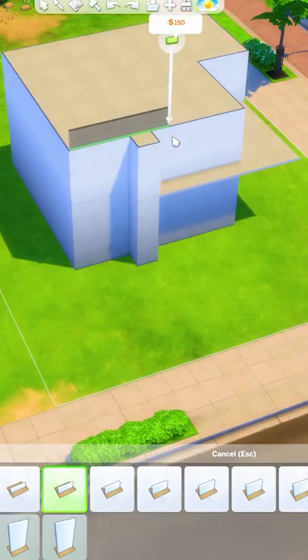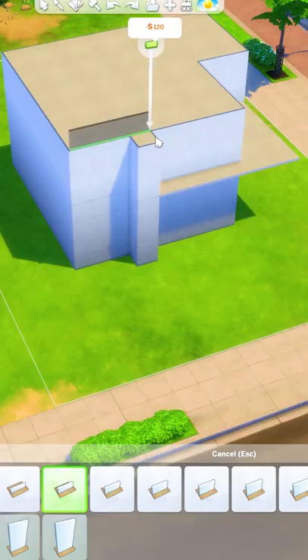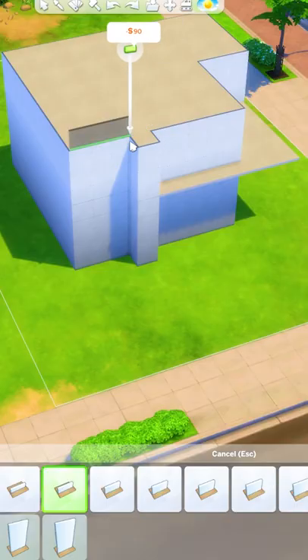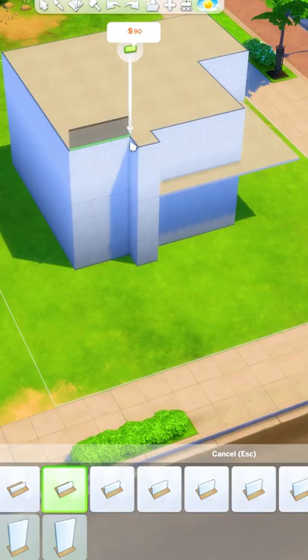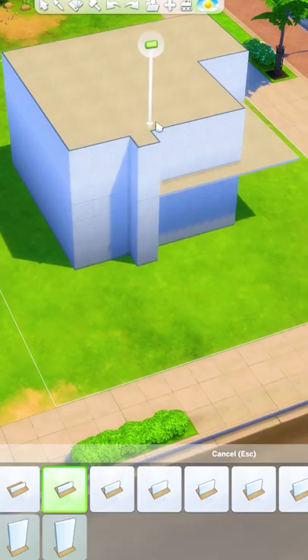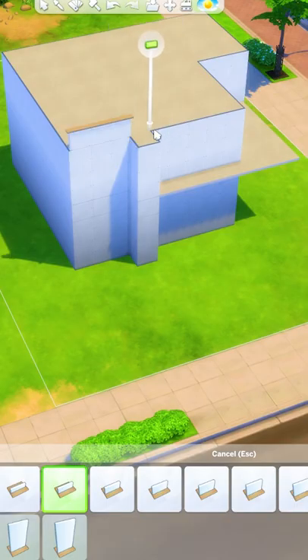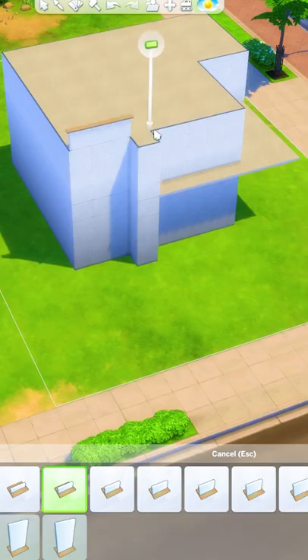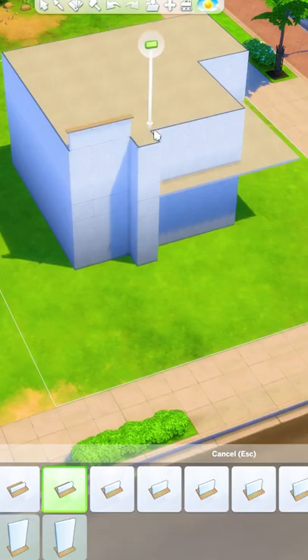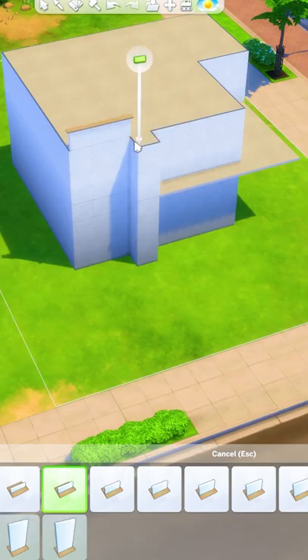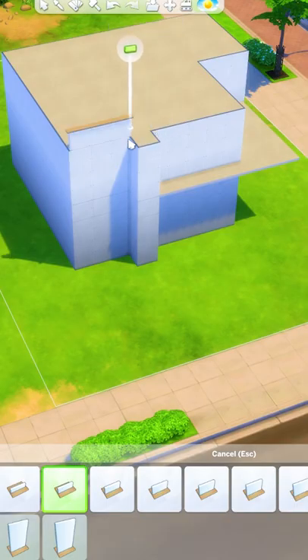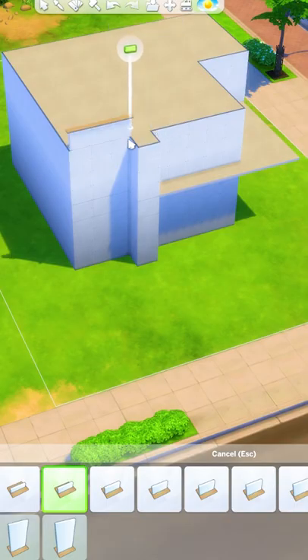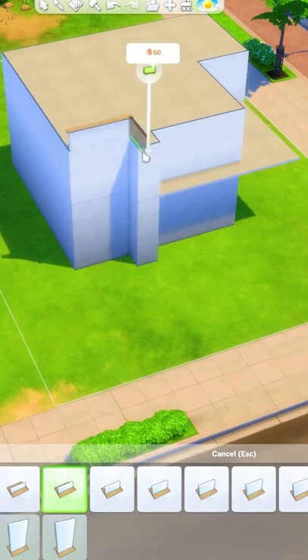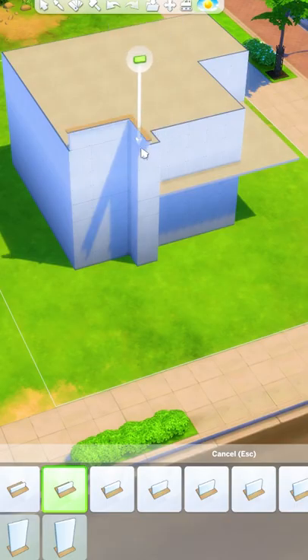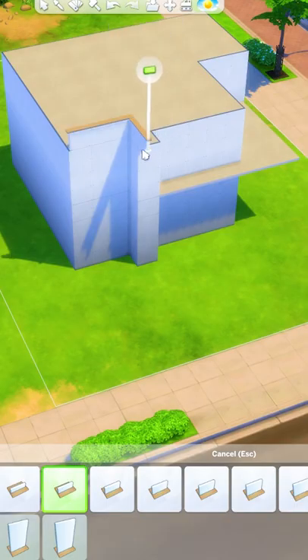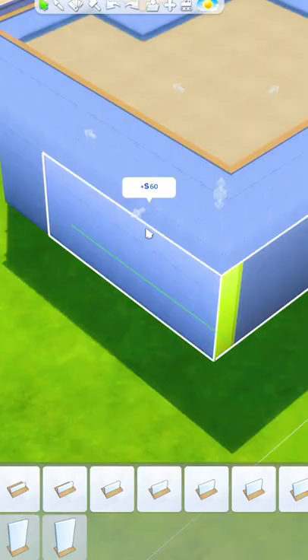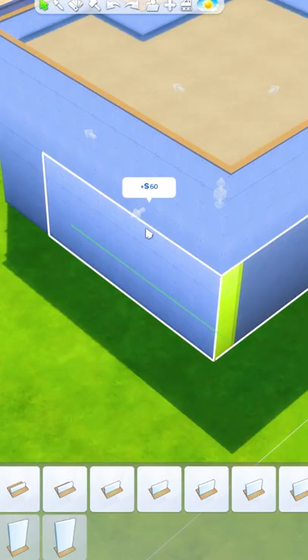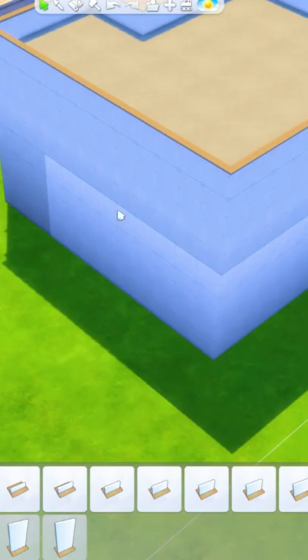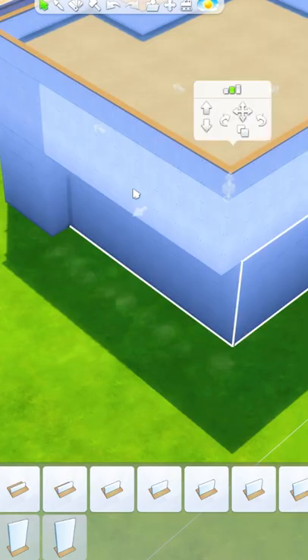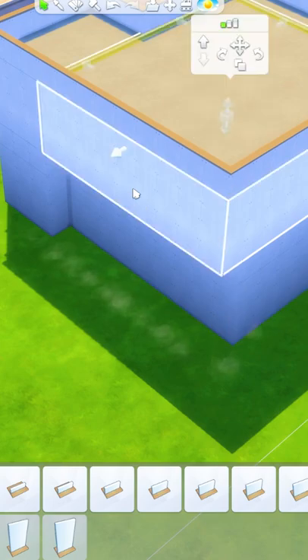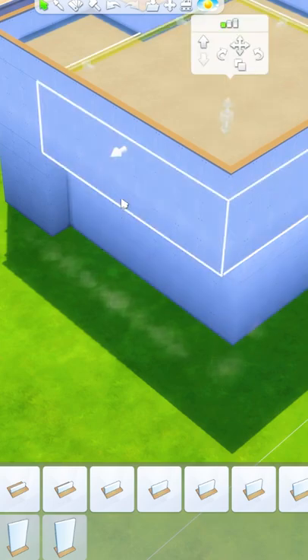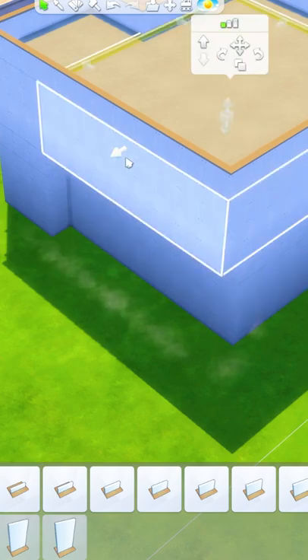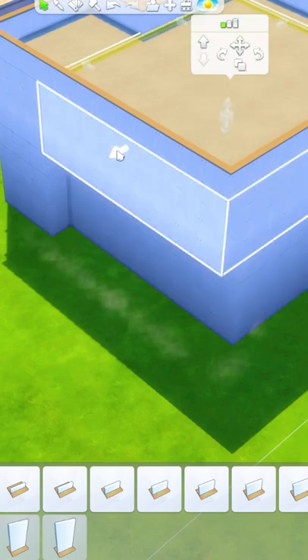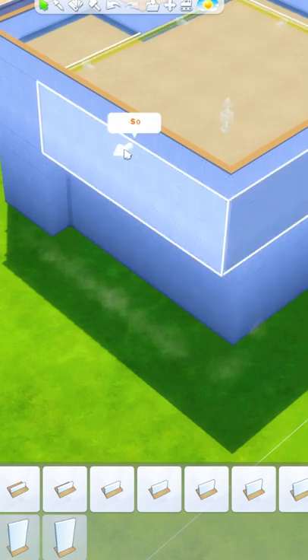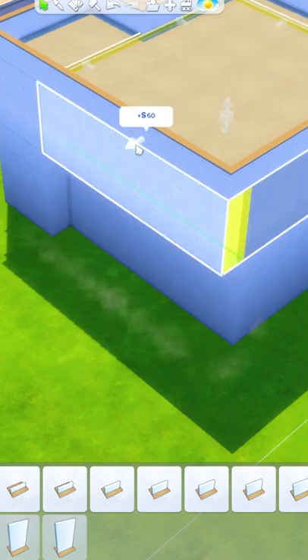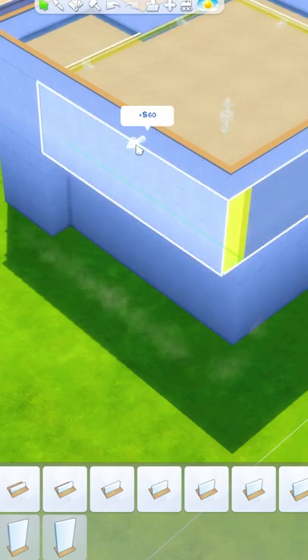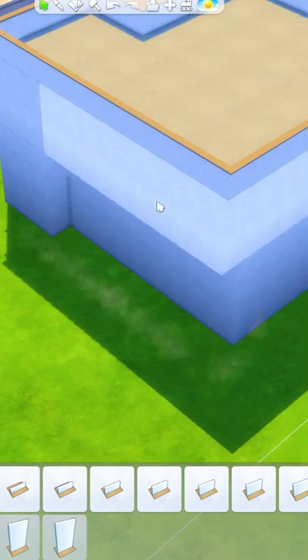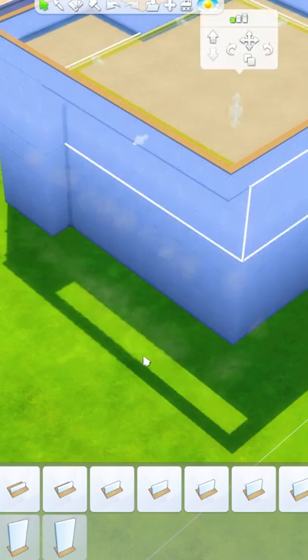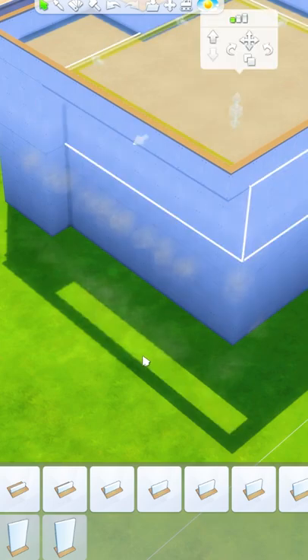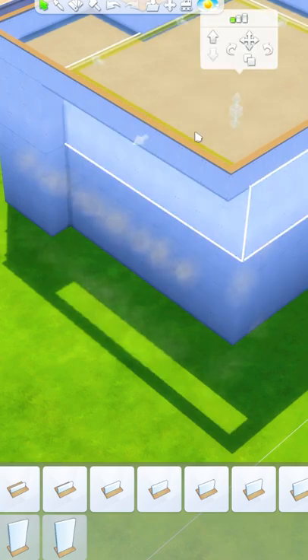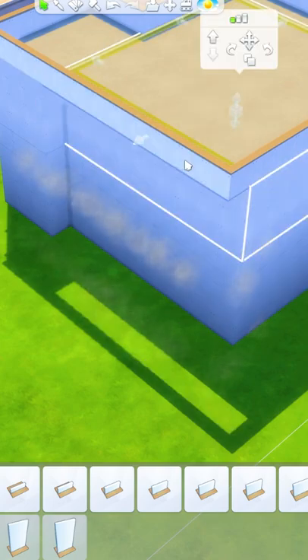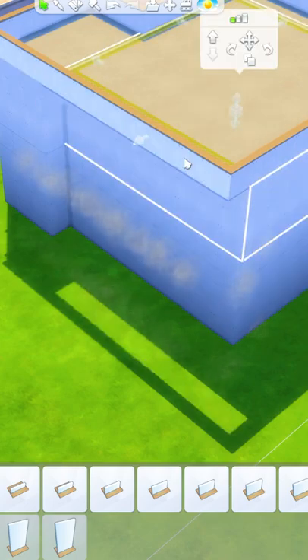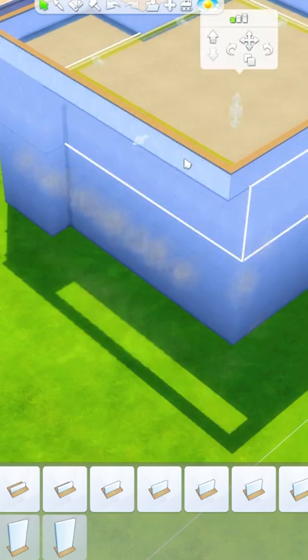And then for a roof we're going to place a half wall all the way around. I'm also going to make the back one tile smaller just to give it a little bit more shape.